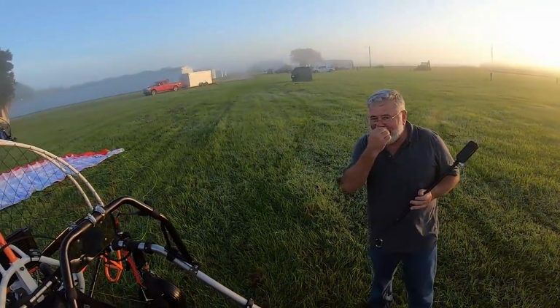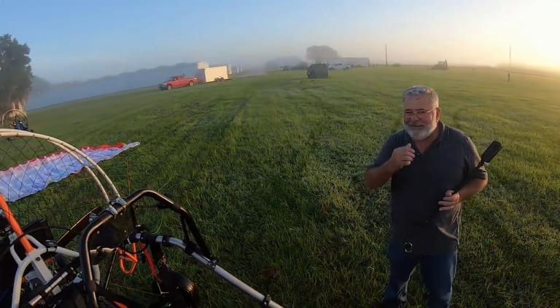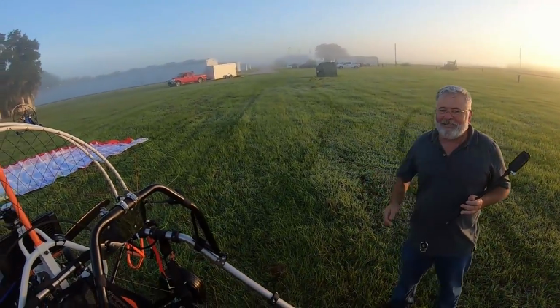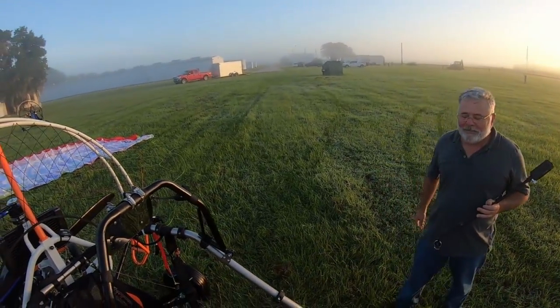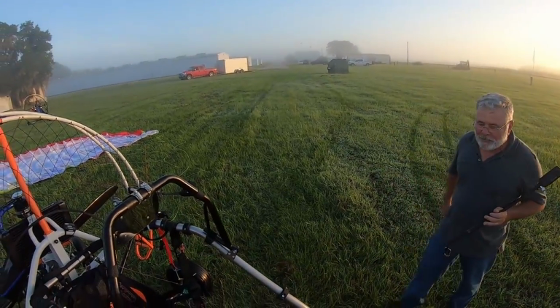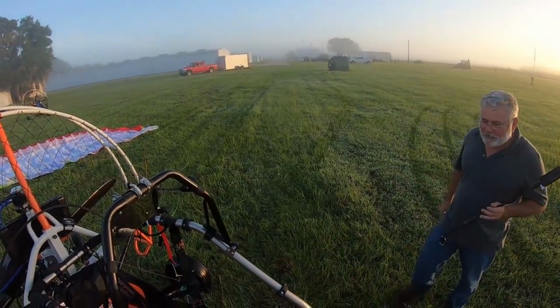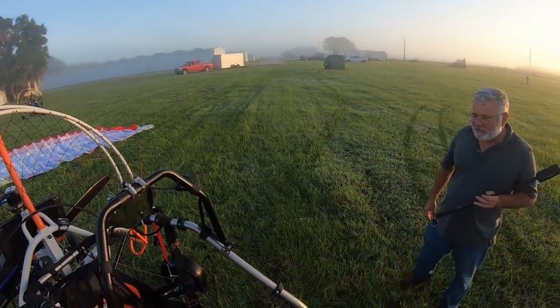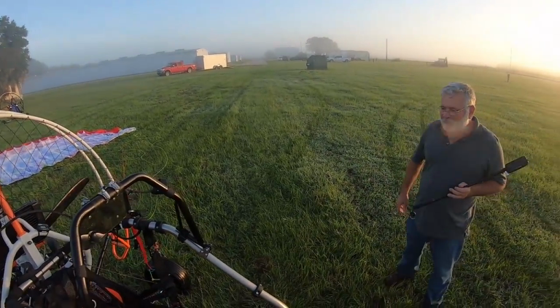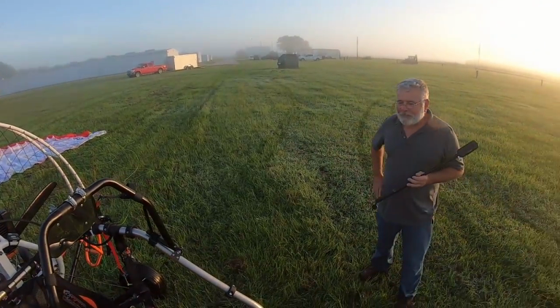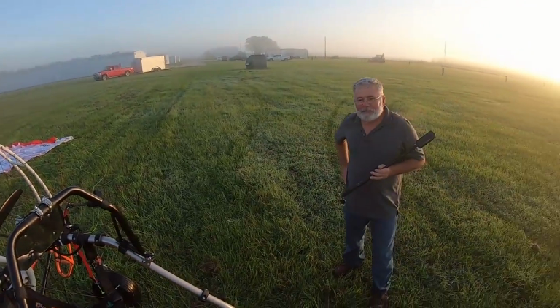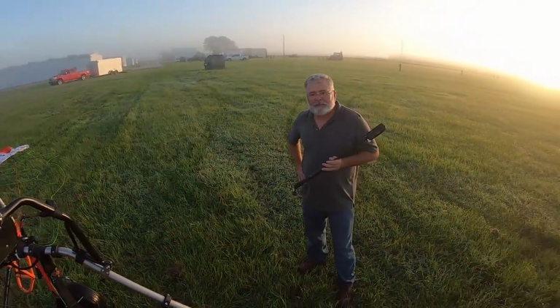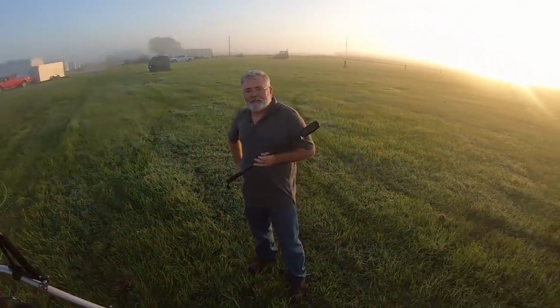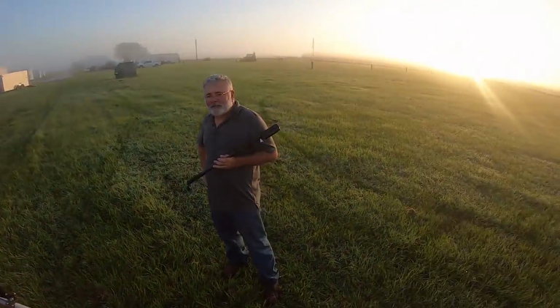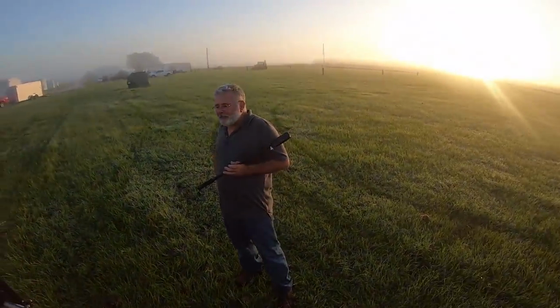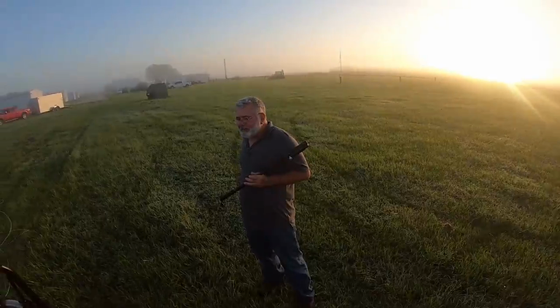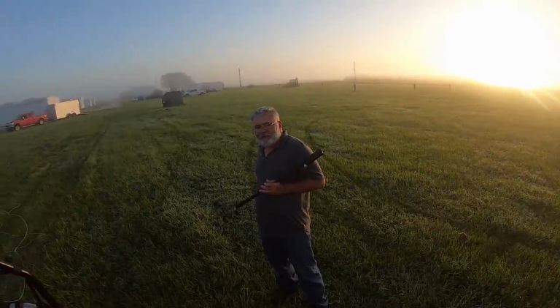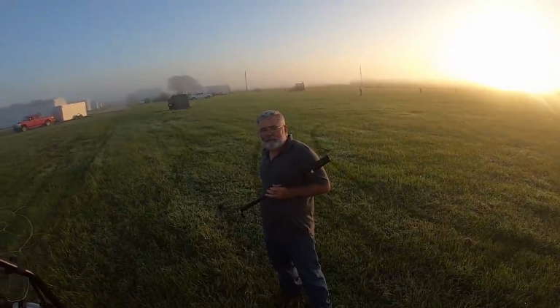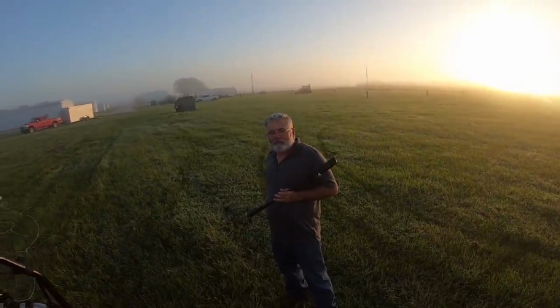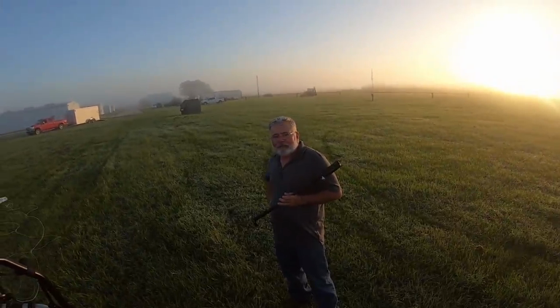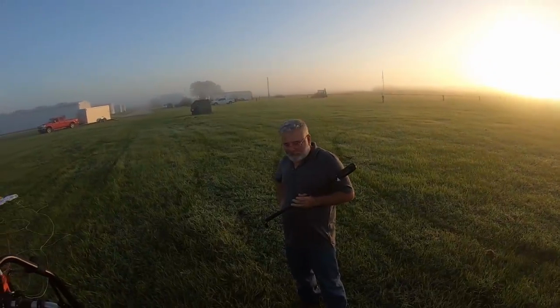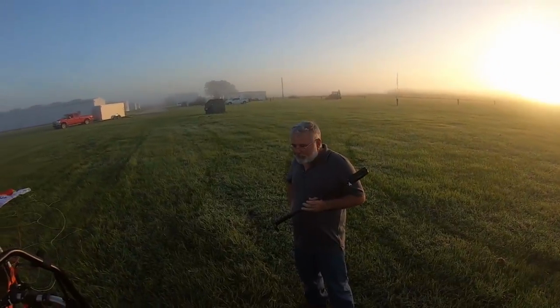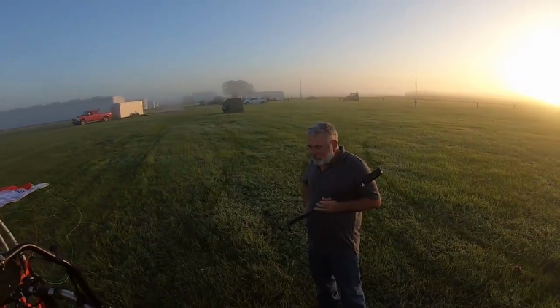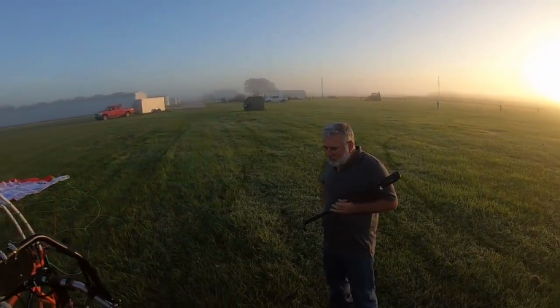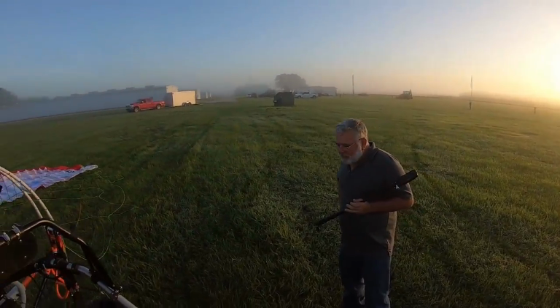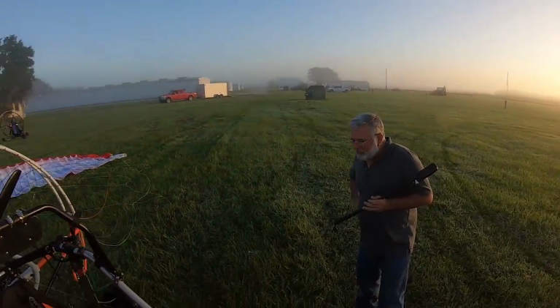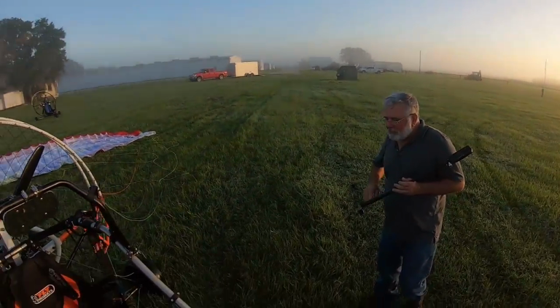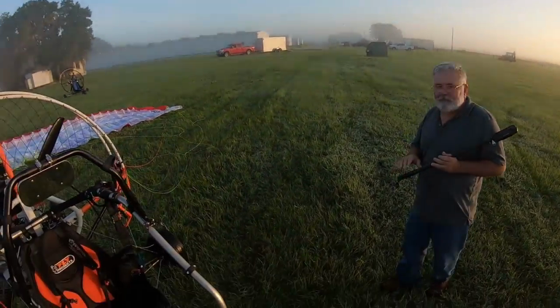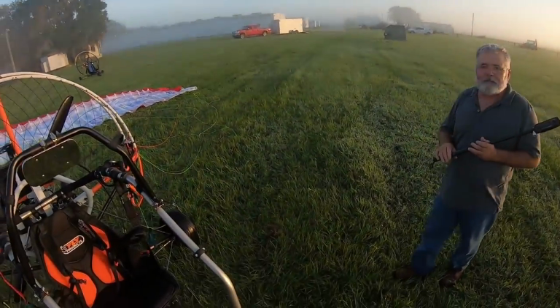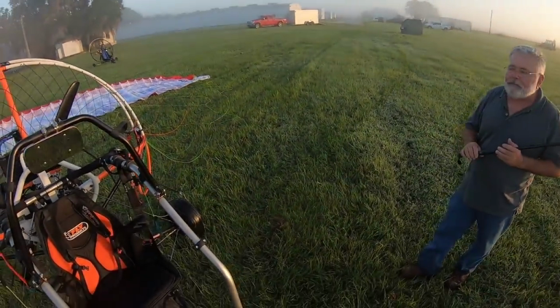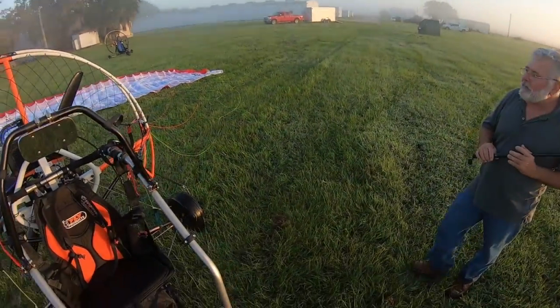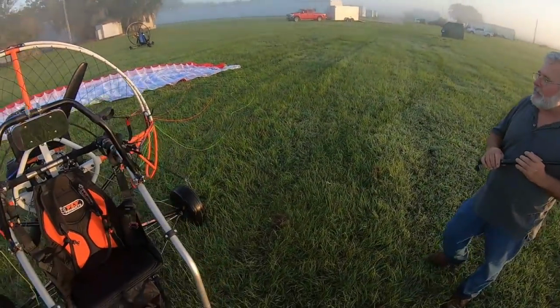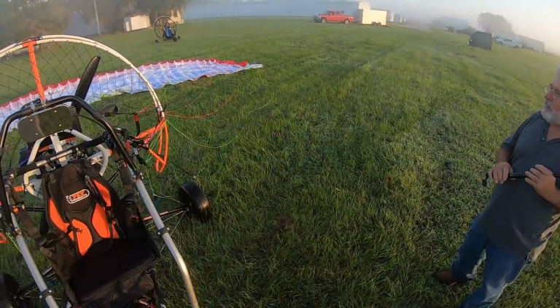What I'm going to do is I'm going to do an inflation and a taxi, and if it looks good, I'm going to go. If it doesn't look and feel right, I'm not going to go.